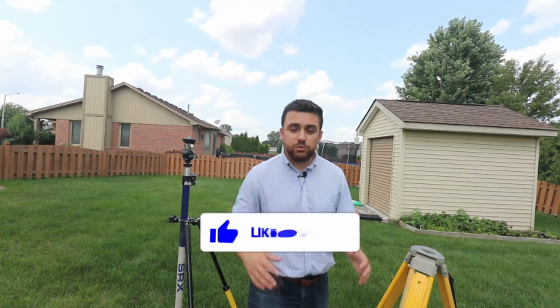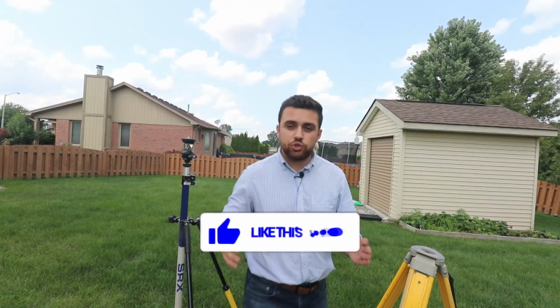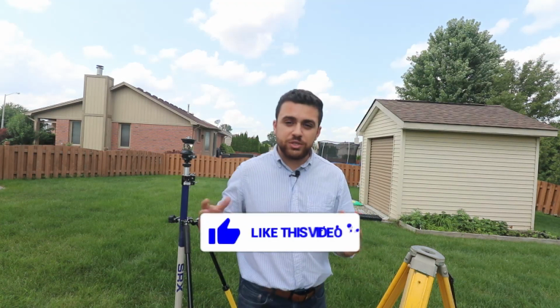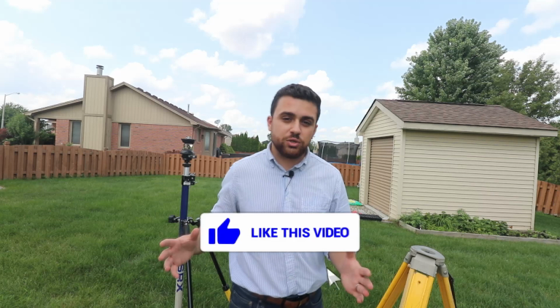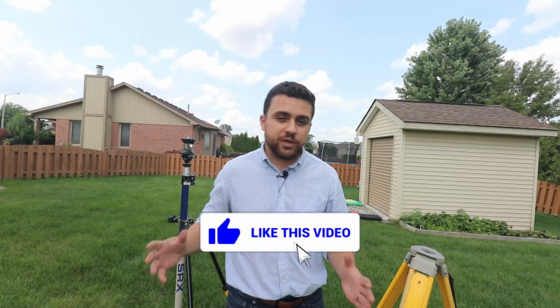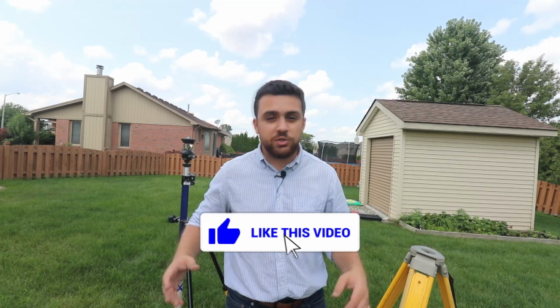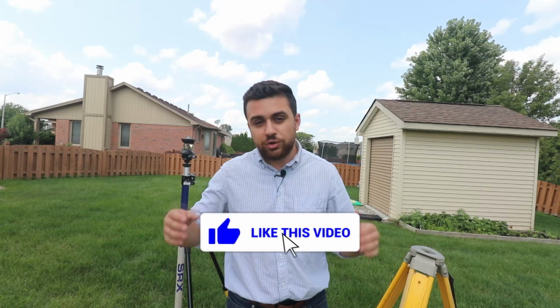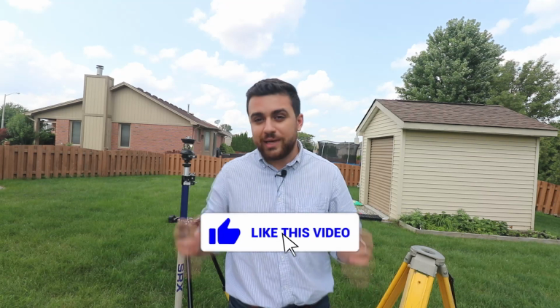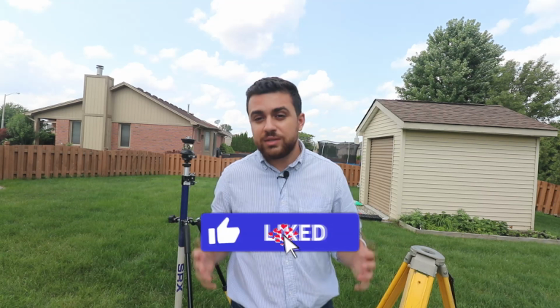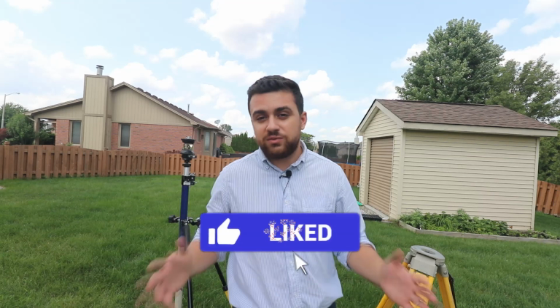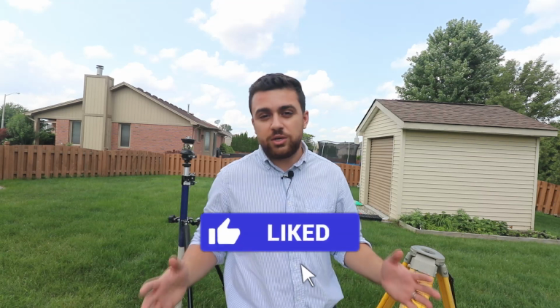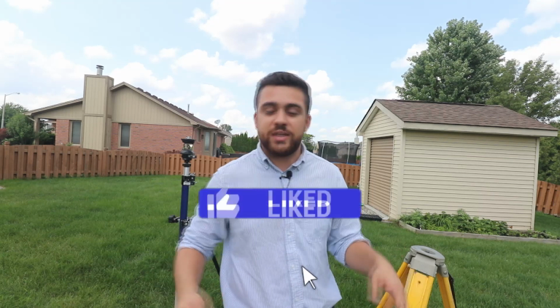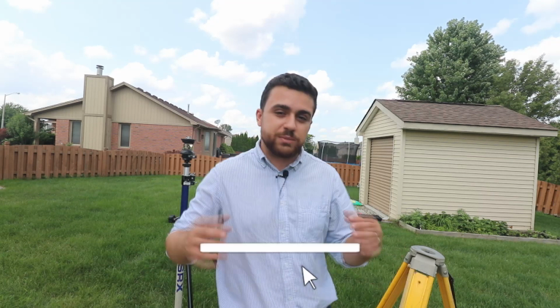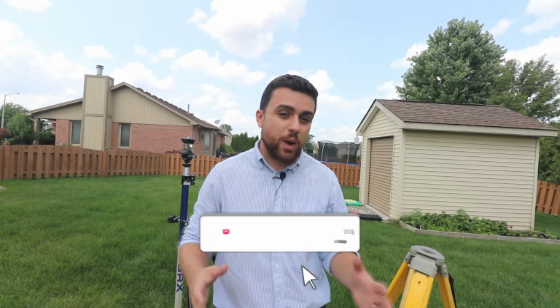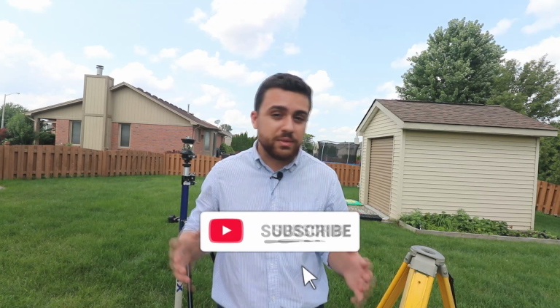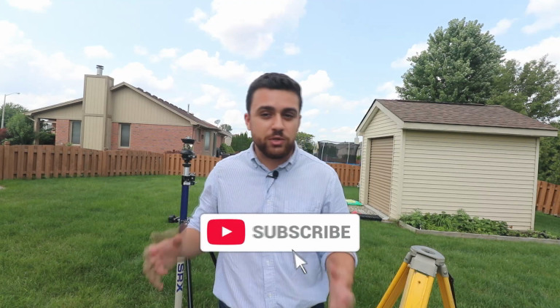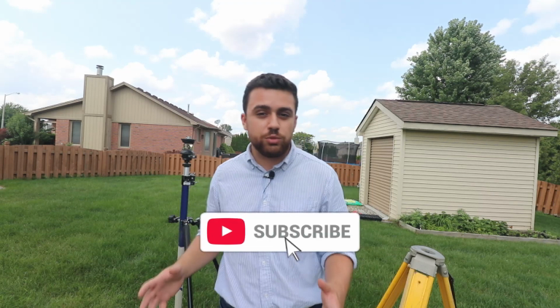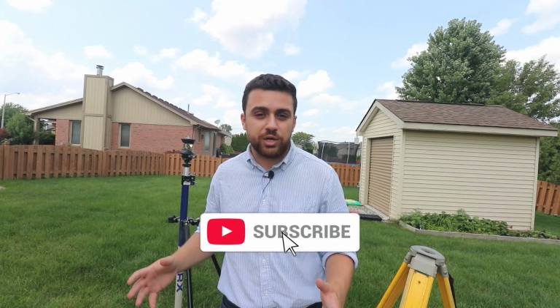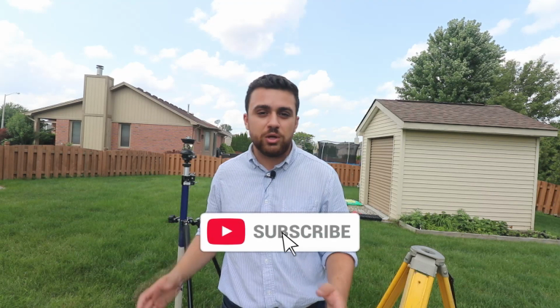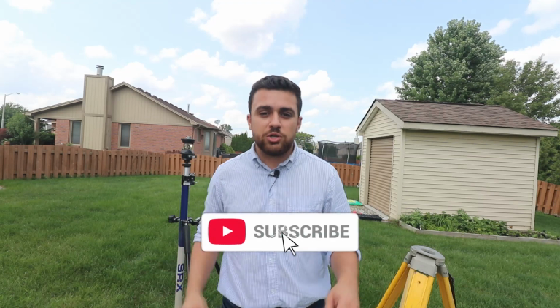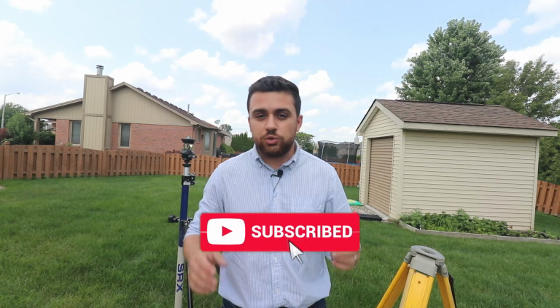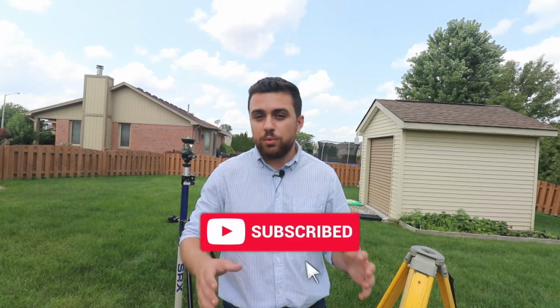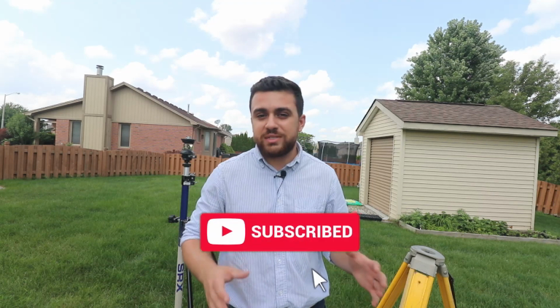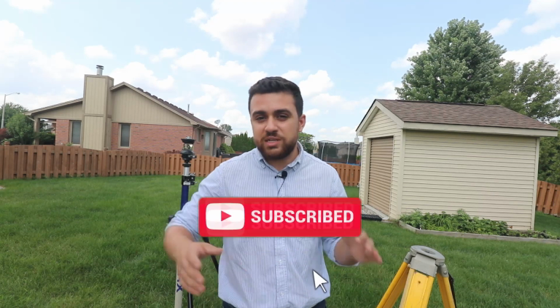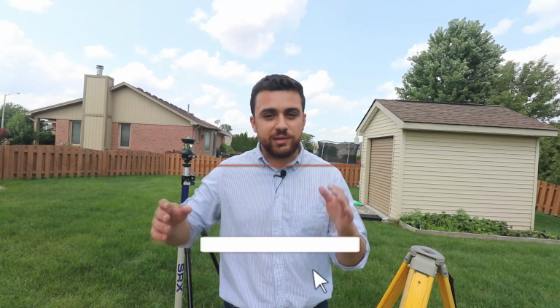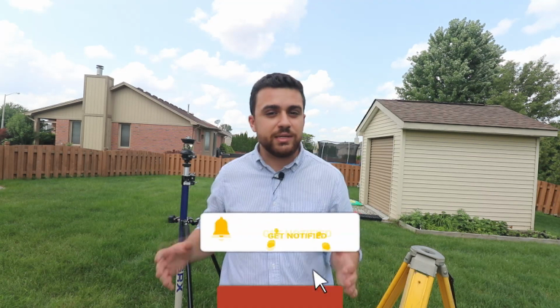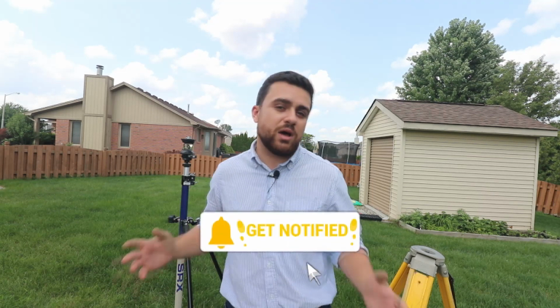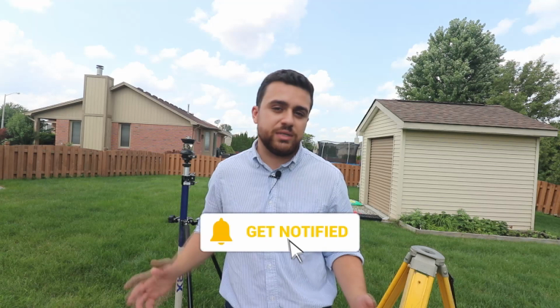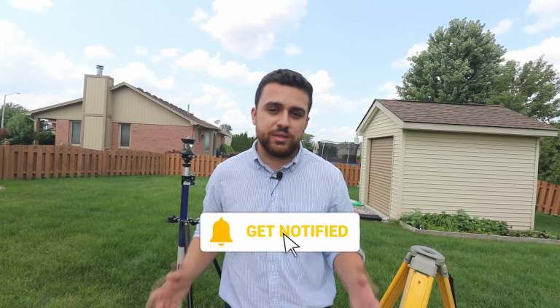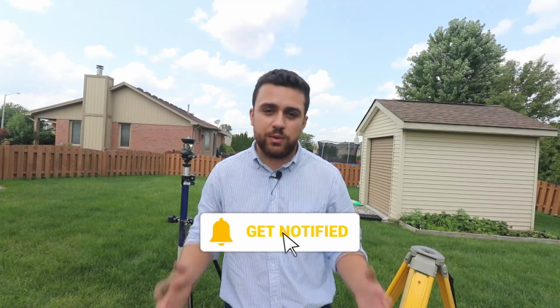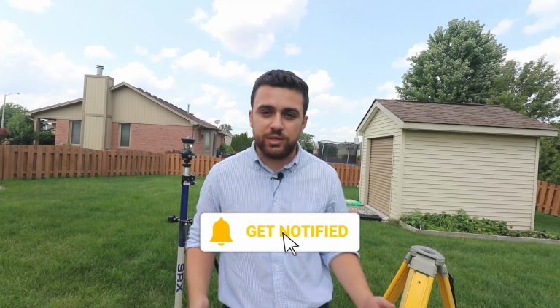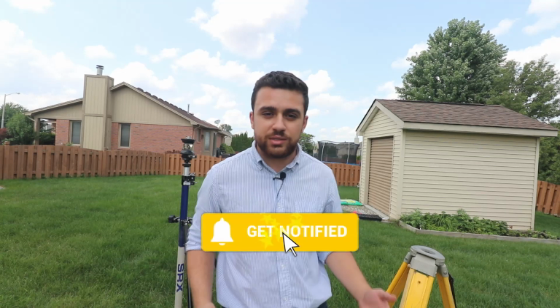If you enjoy surveying, be sure to like this video and subscribe to my YouTube channel so you don't miss any of the latest content that I release.